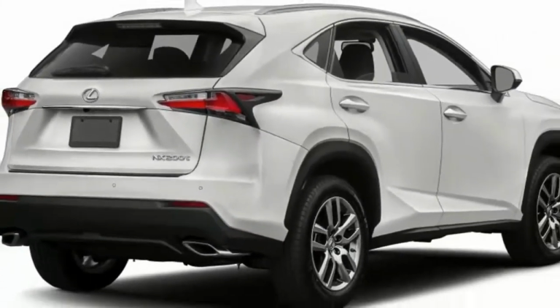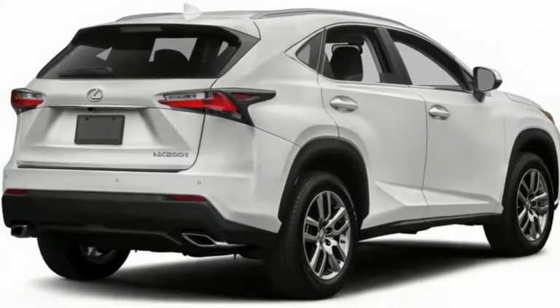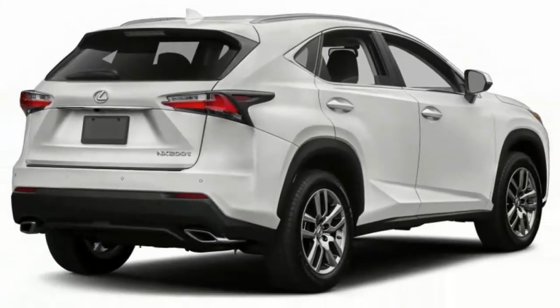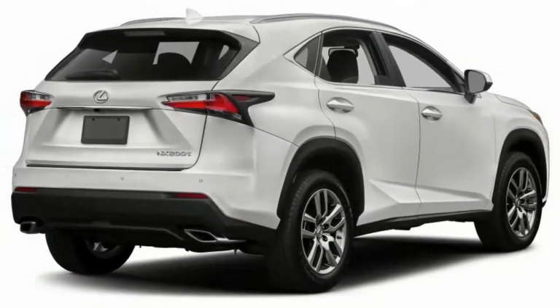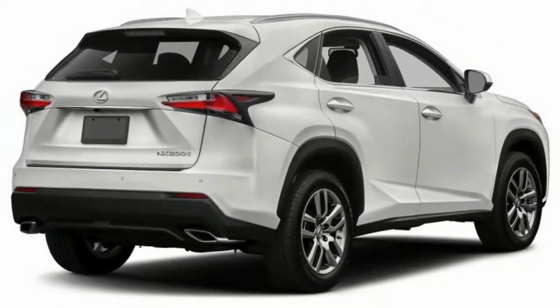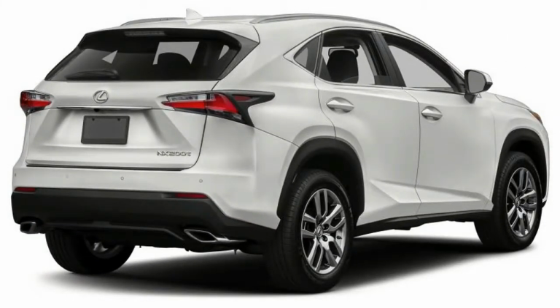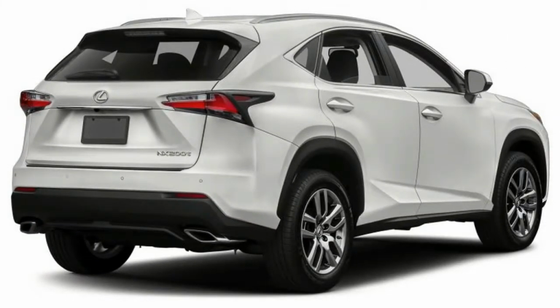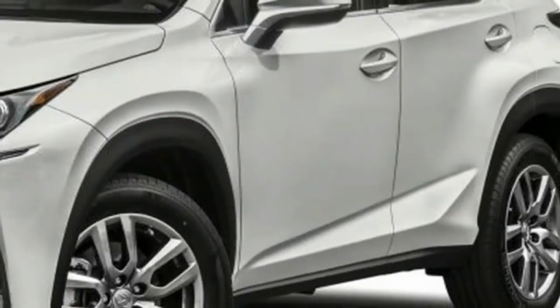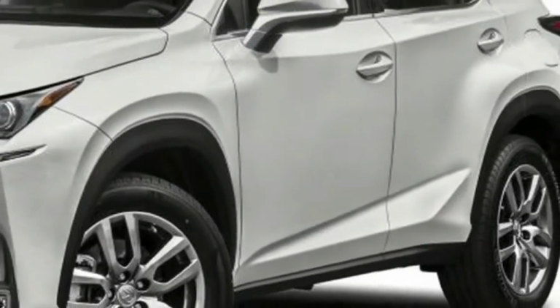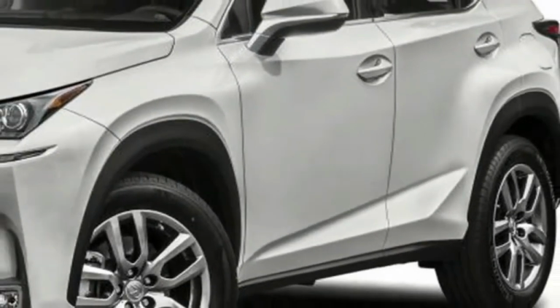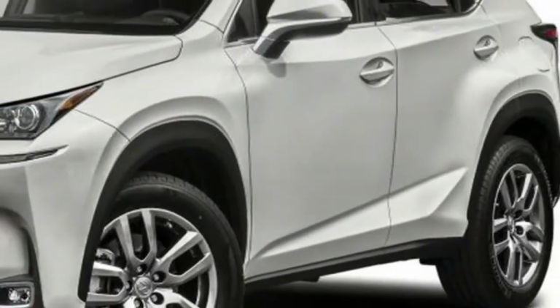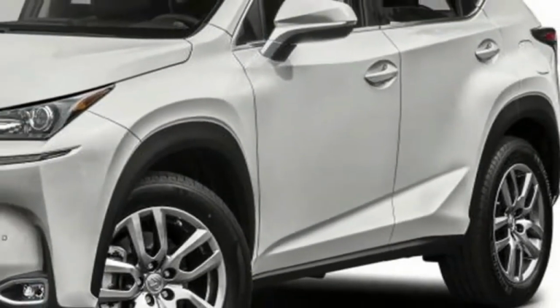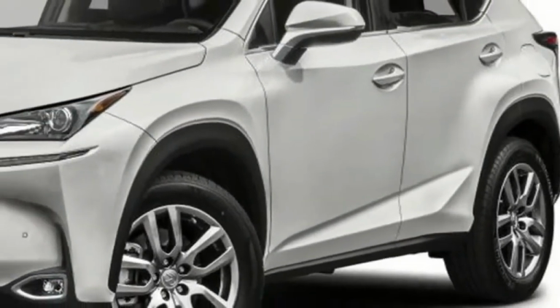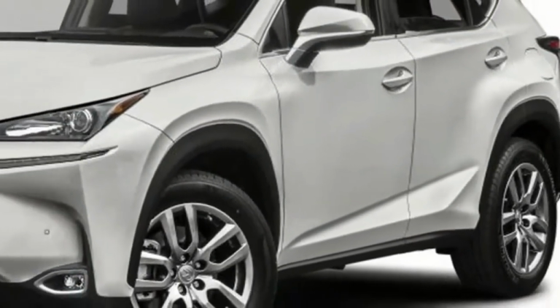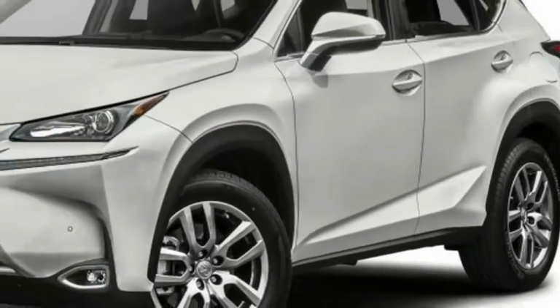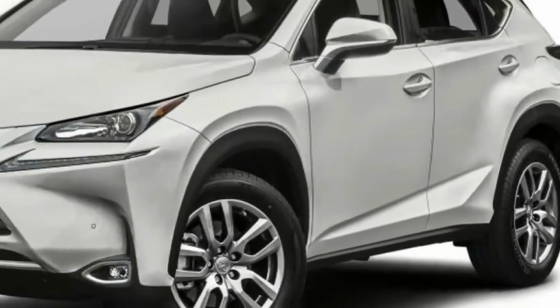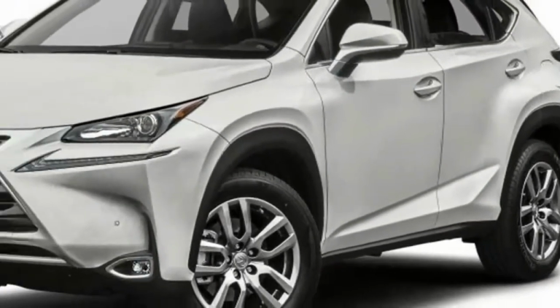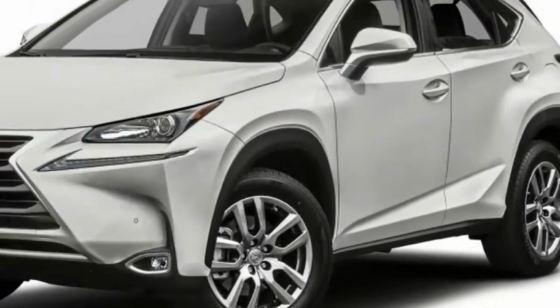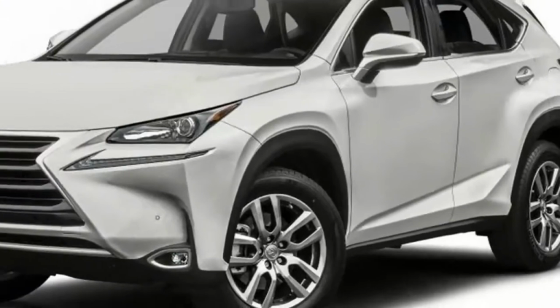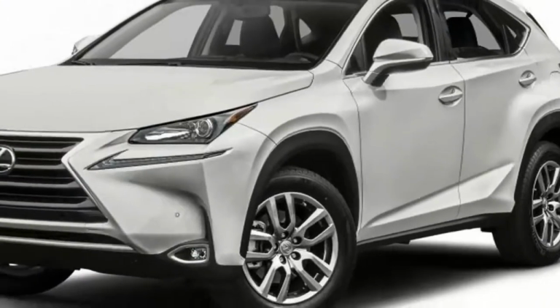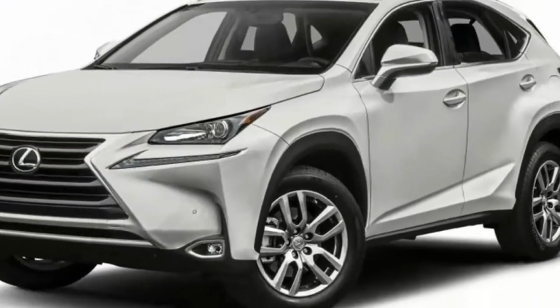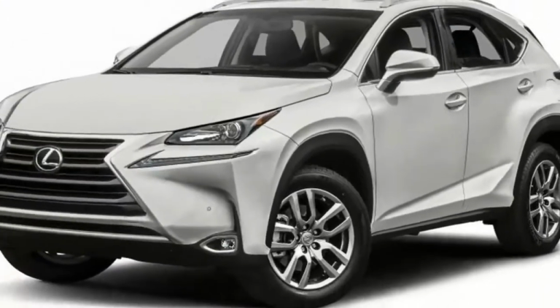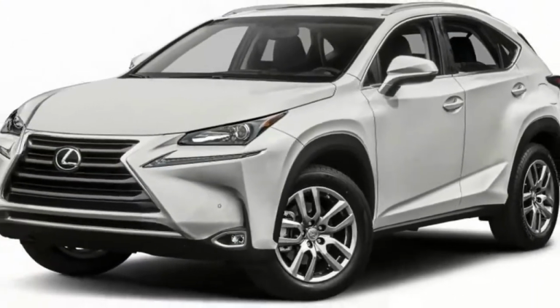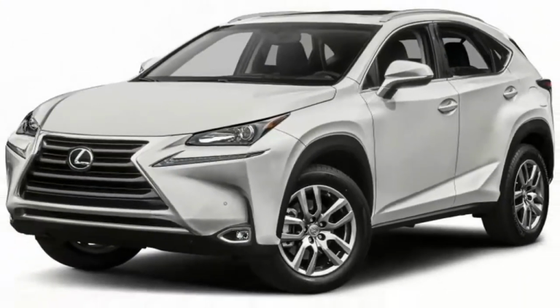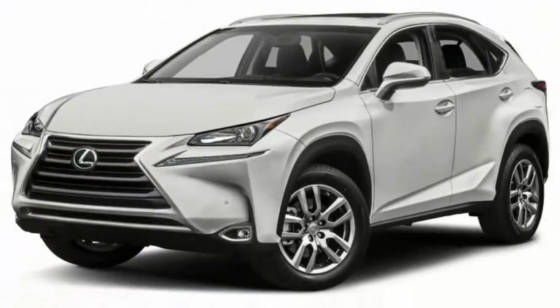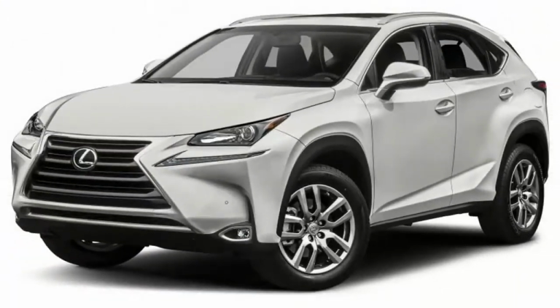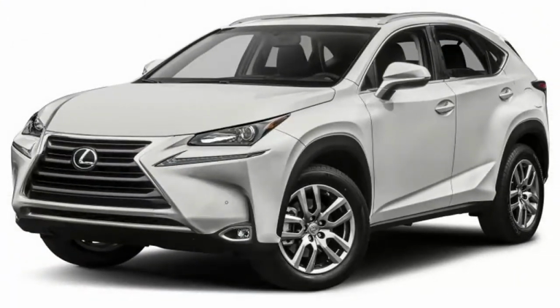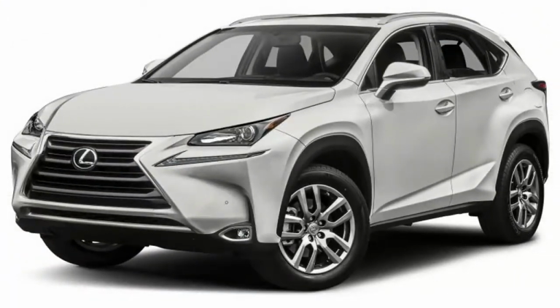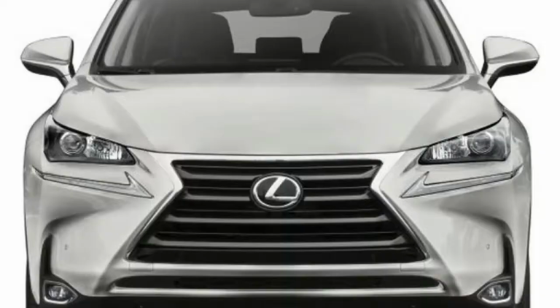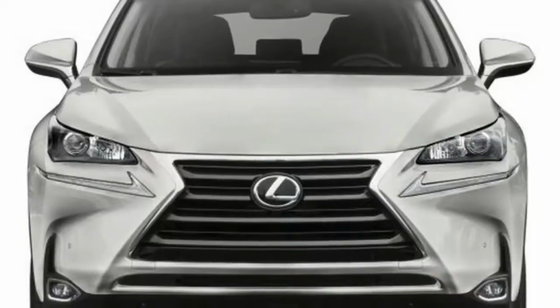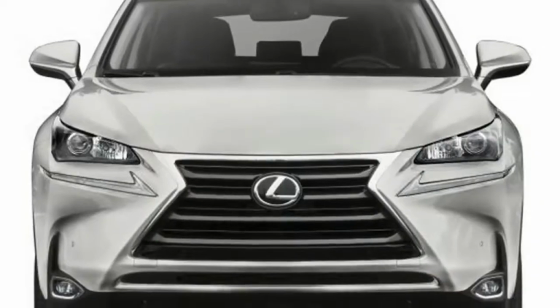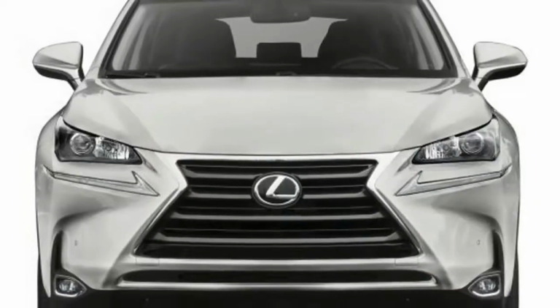The F-Sport package features an exclusive grille and wheels, as well as unique instrumentation, seats, and seat trim.